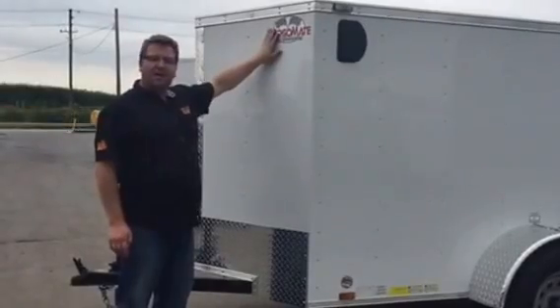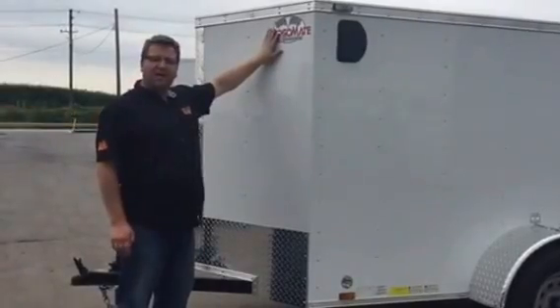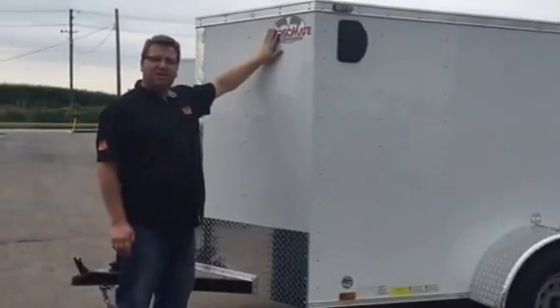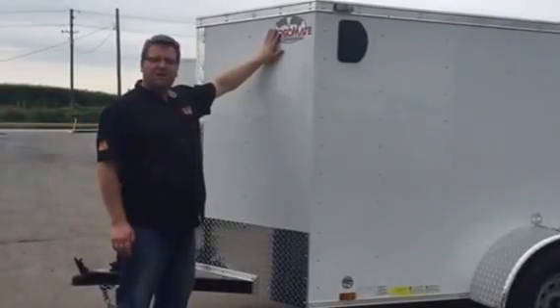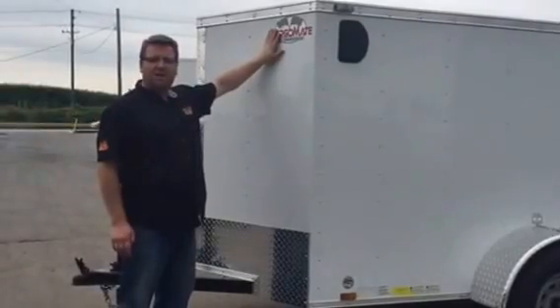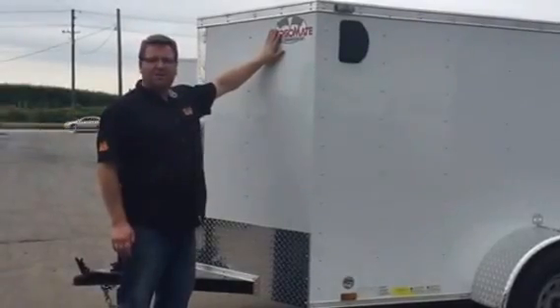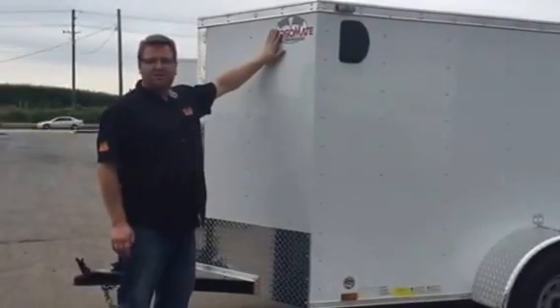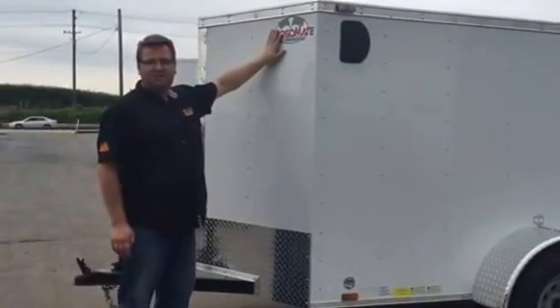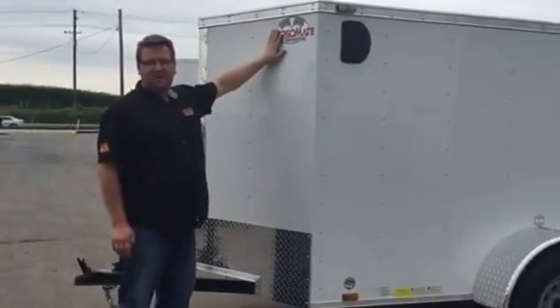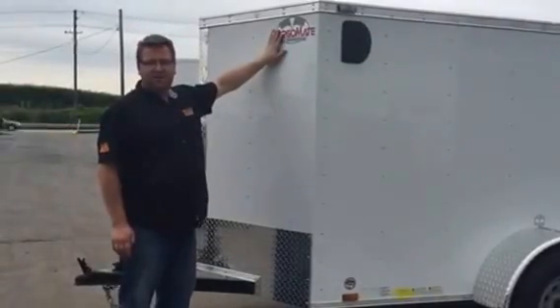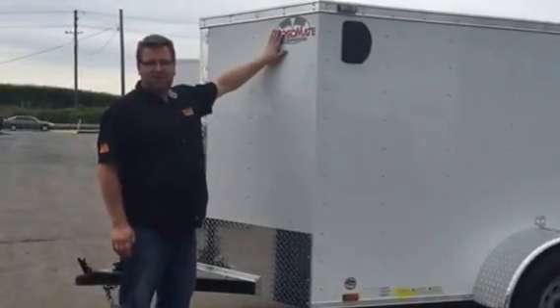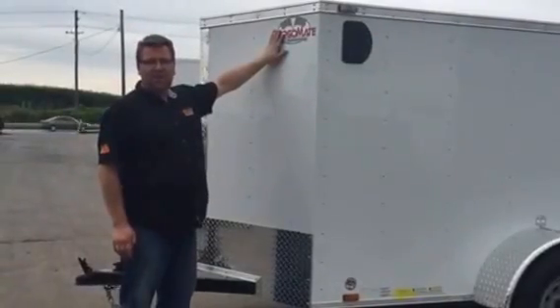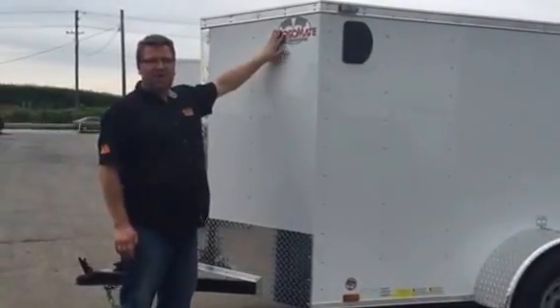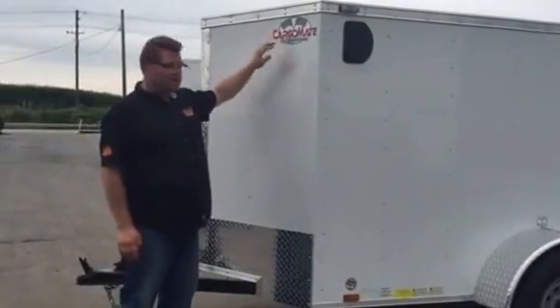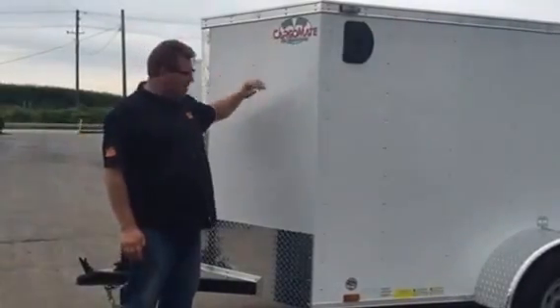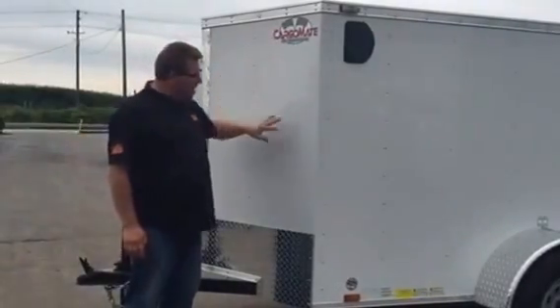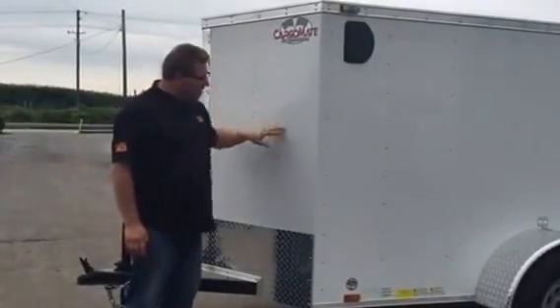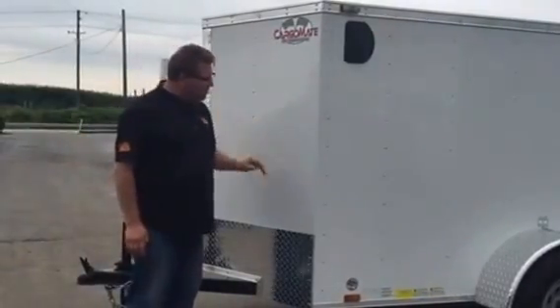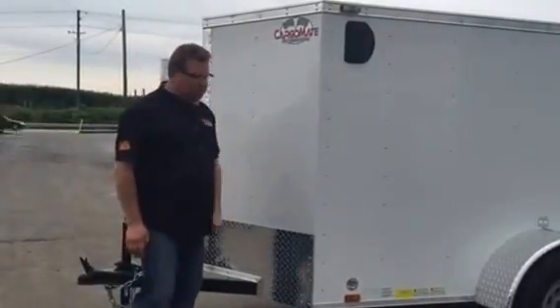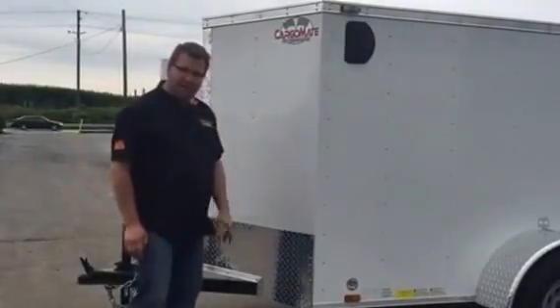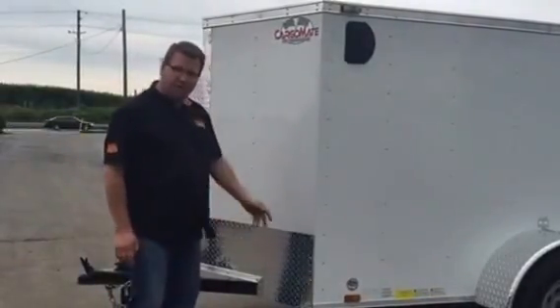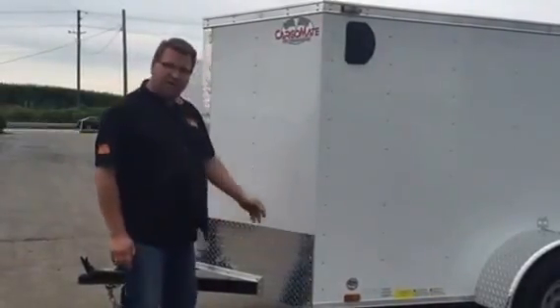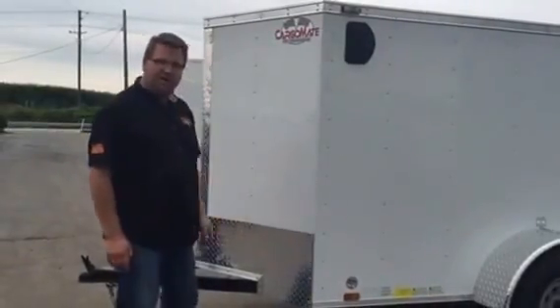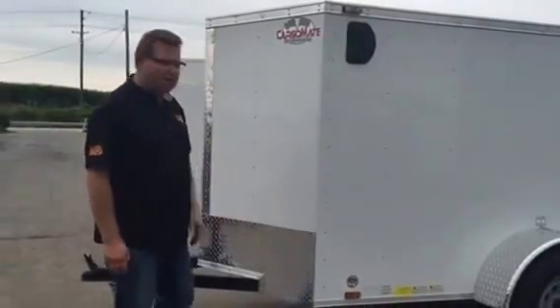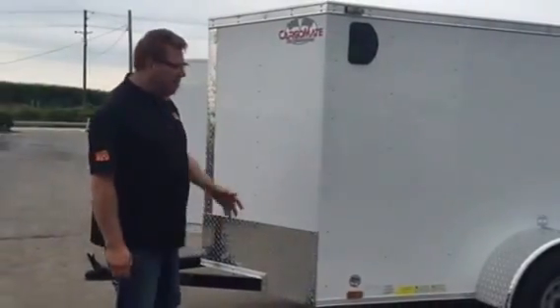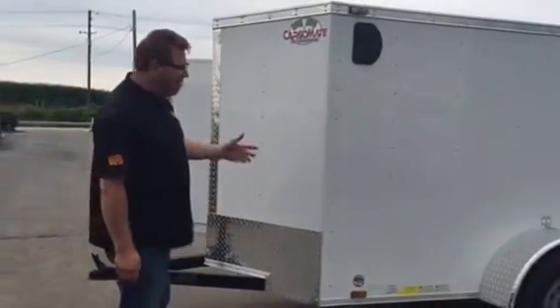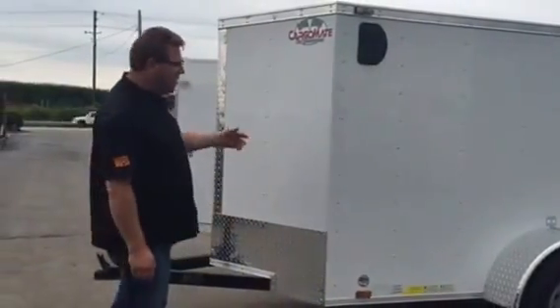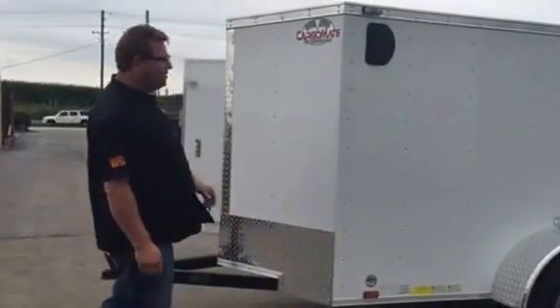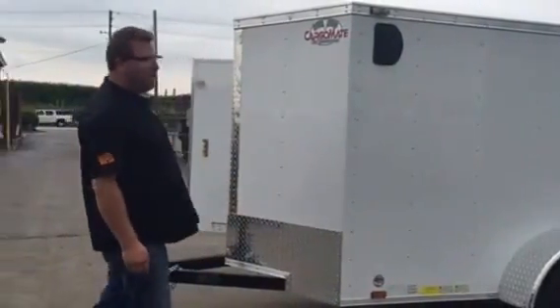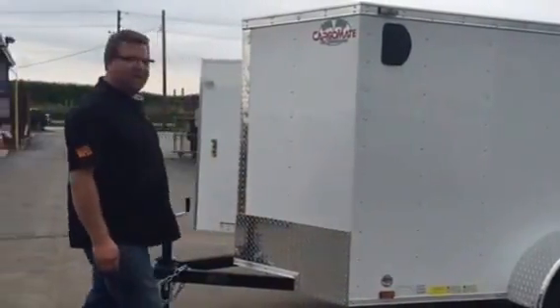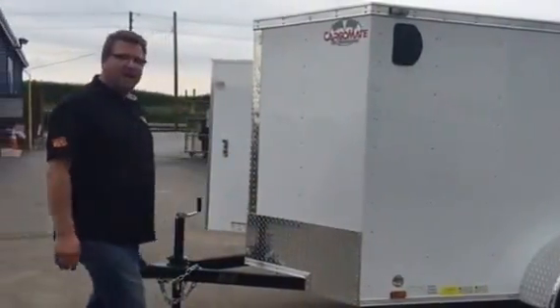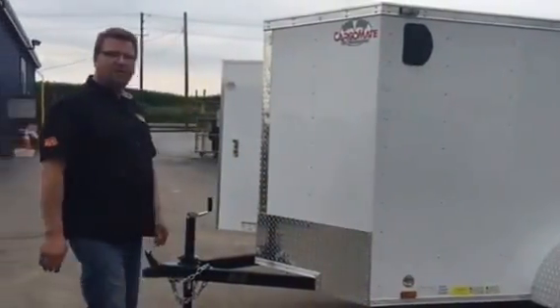Not a lot of trailer companies have been around for 20 years. Excellent trailer, 1-year warranty — come out and check it out.